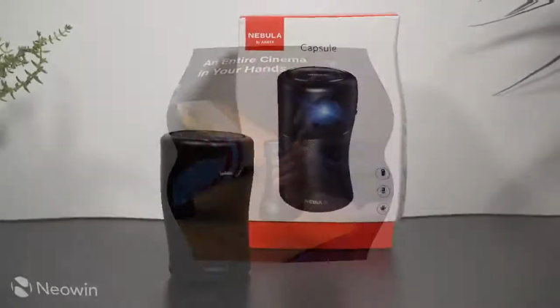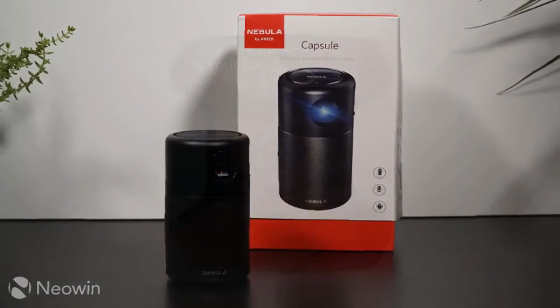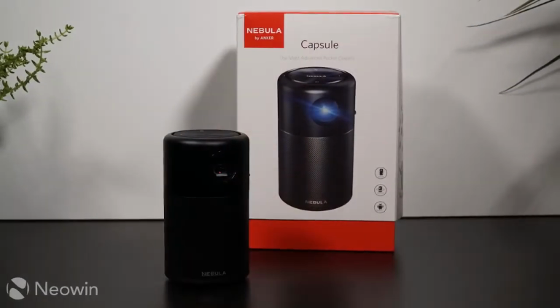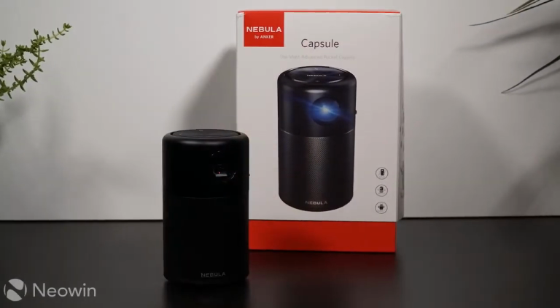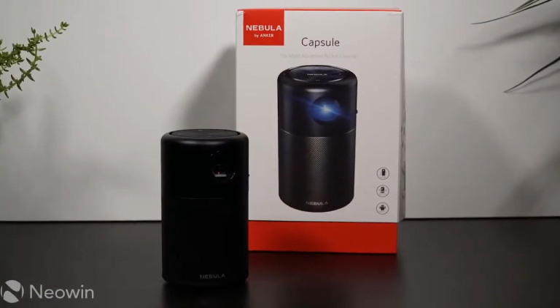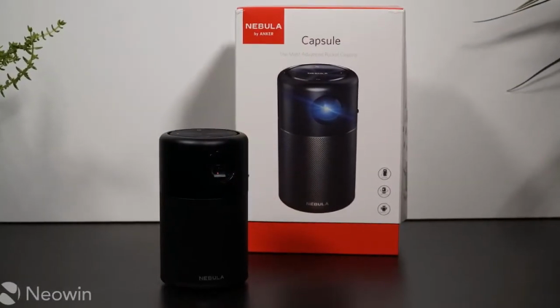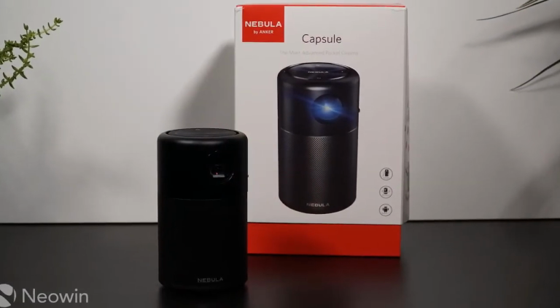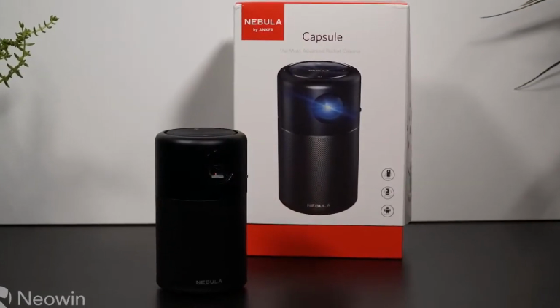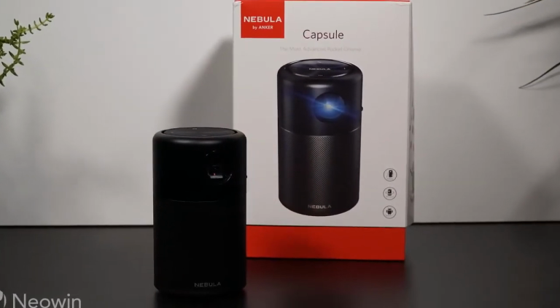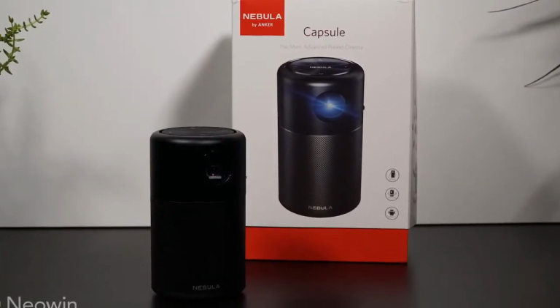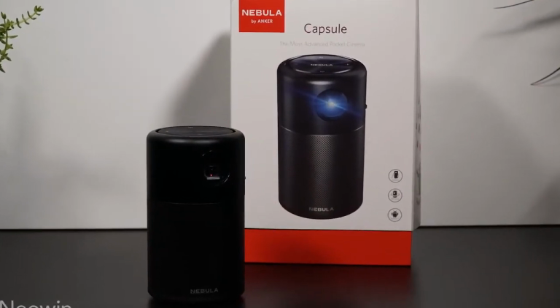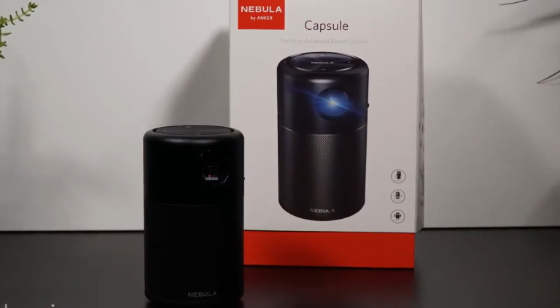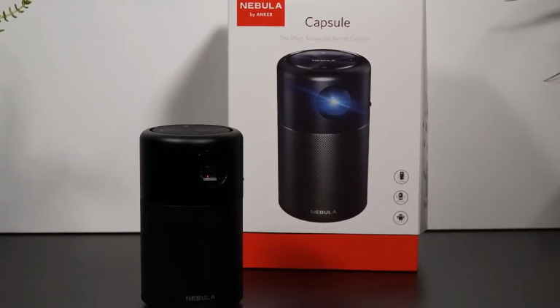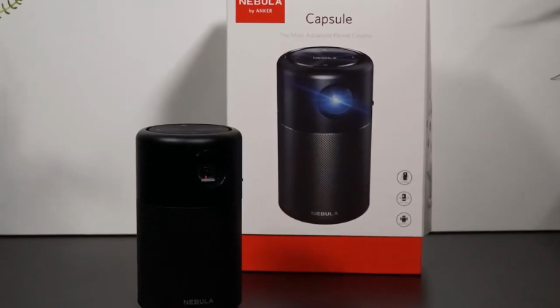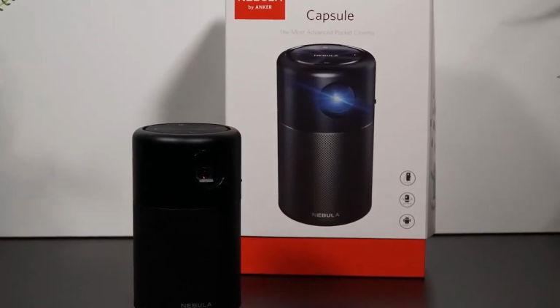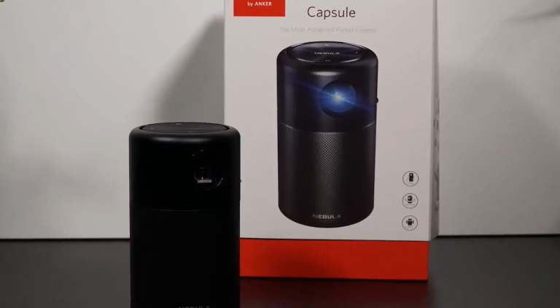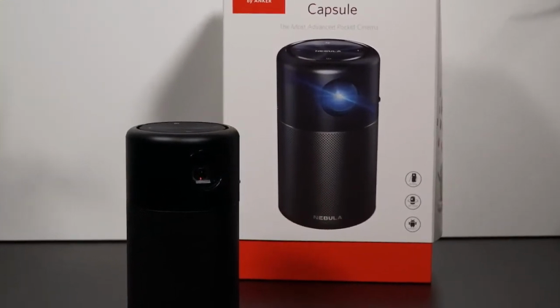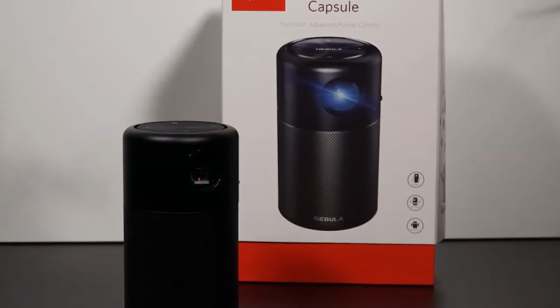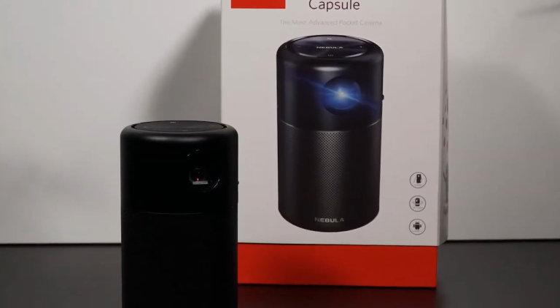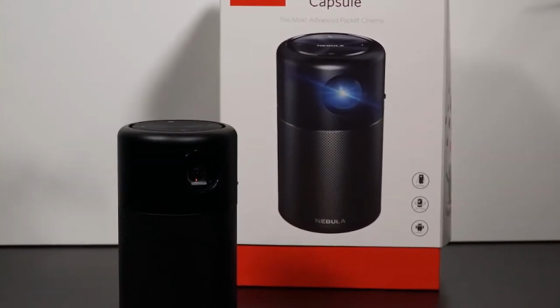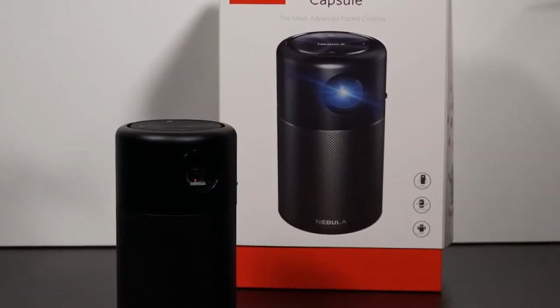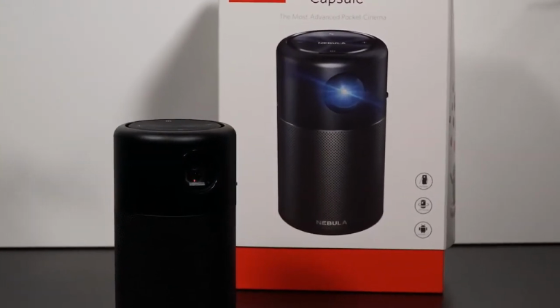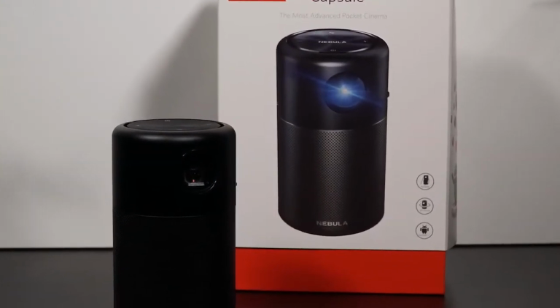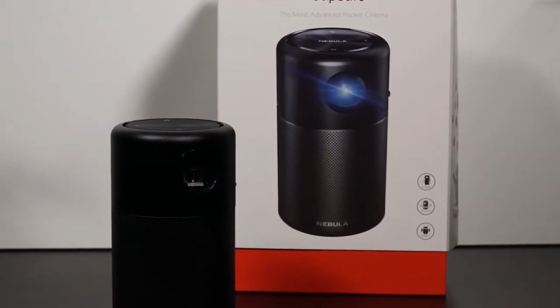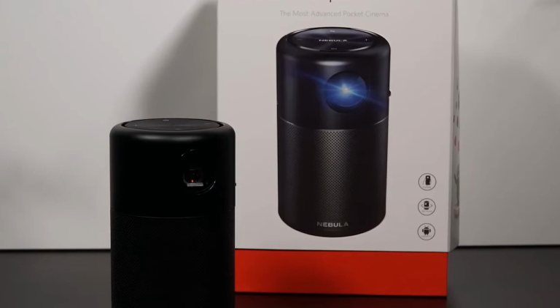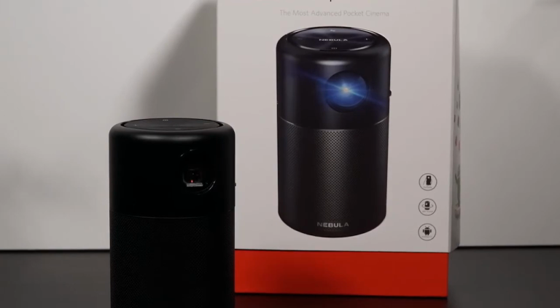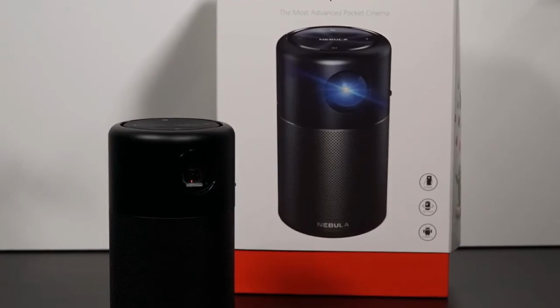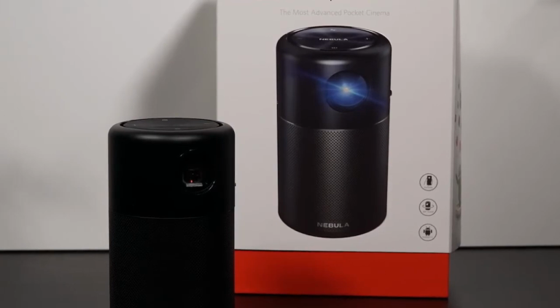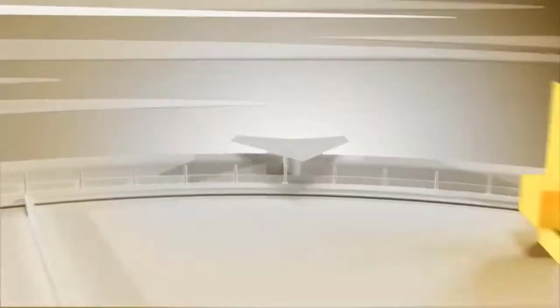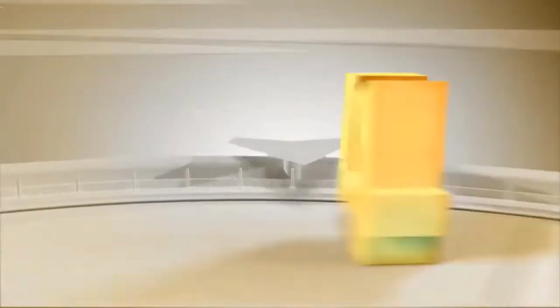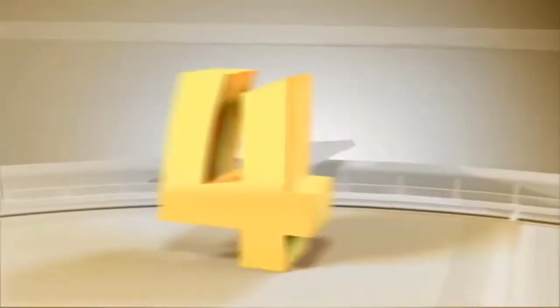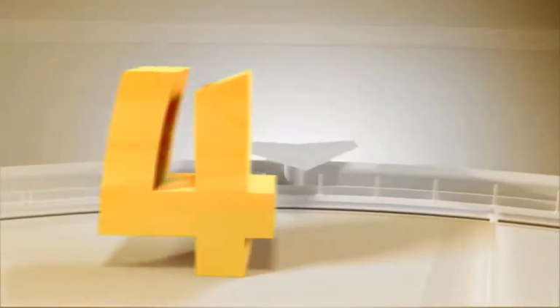The Nebula Capsule by Anker has 100 lumens, which isn't the greatest number in the world, but for the size of the projector bulb, it's hard to beat.